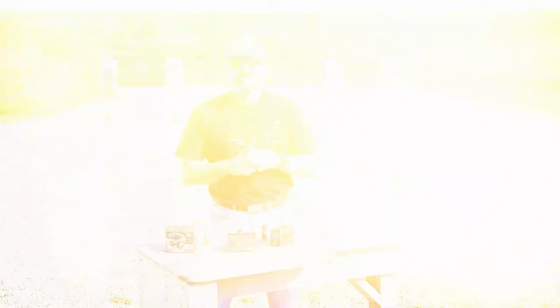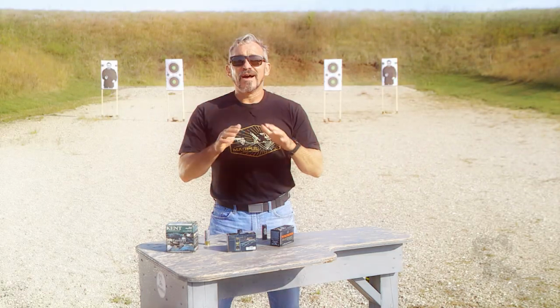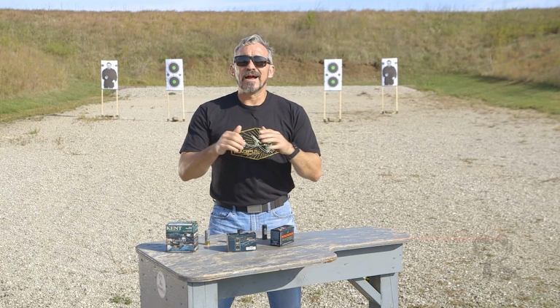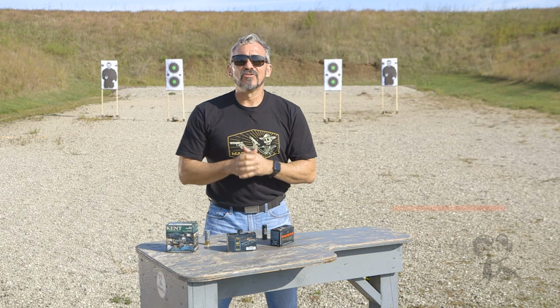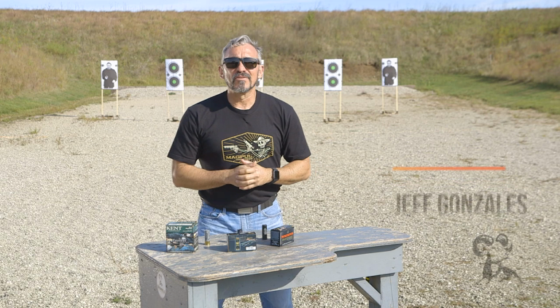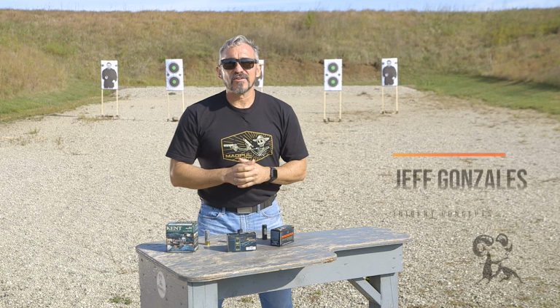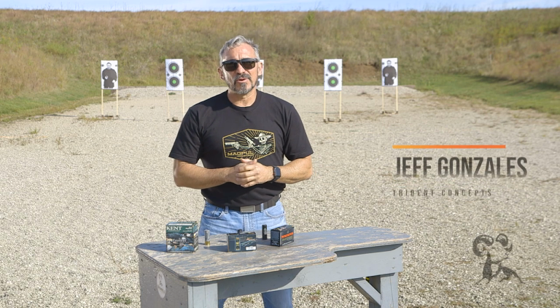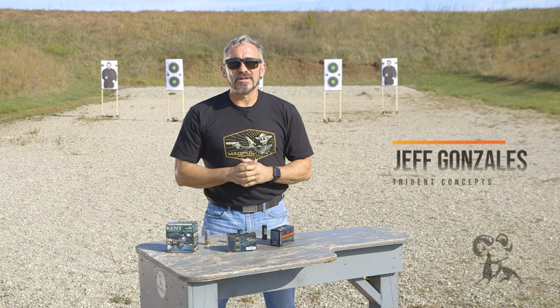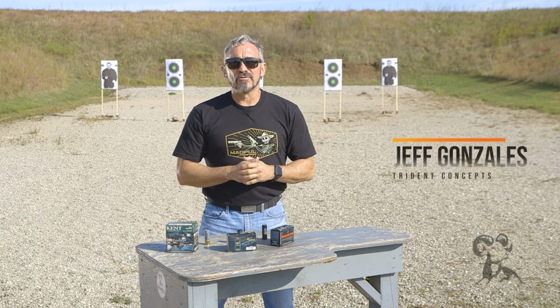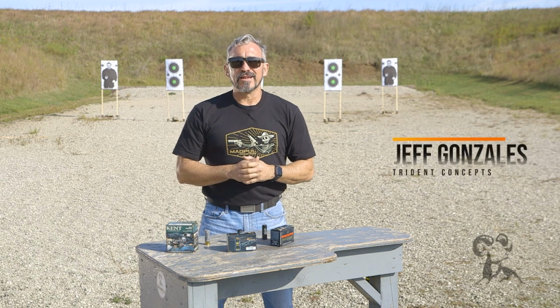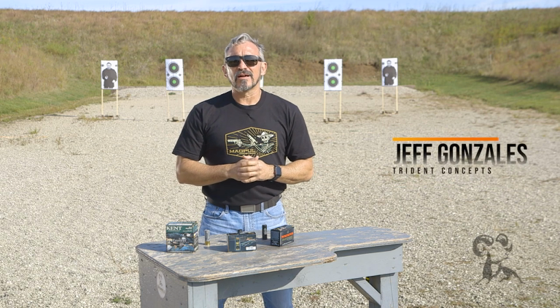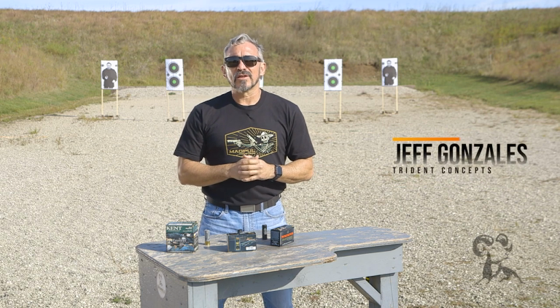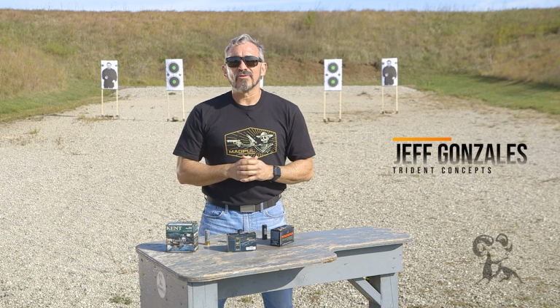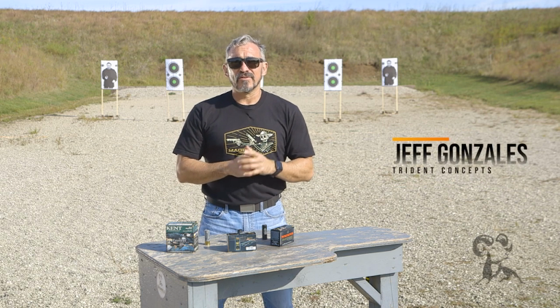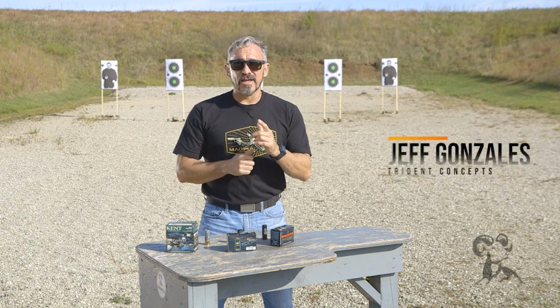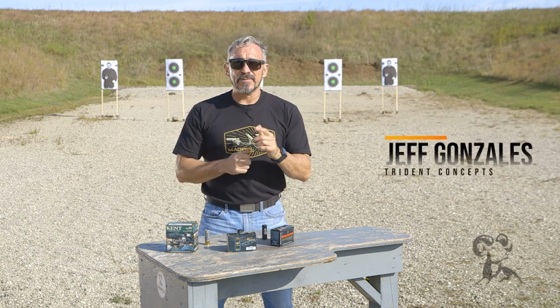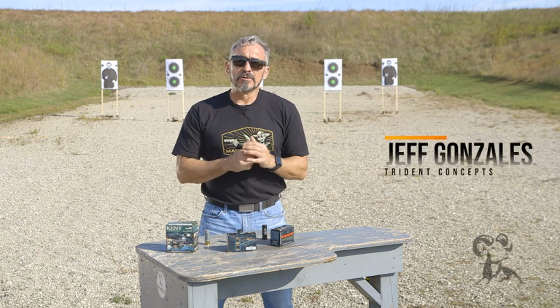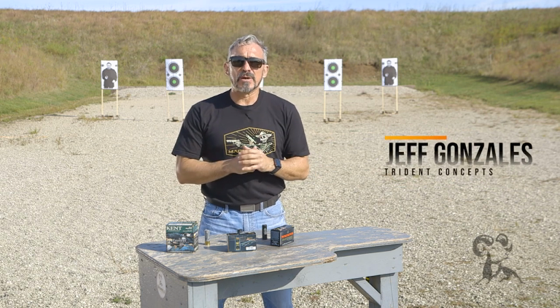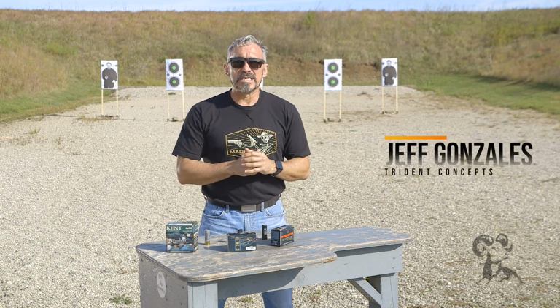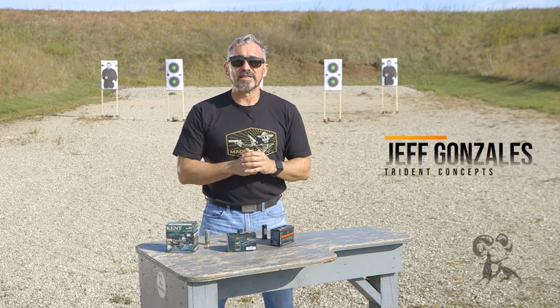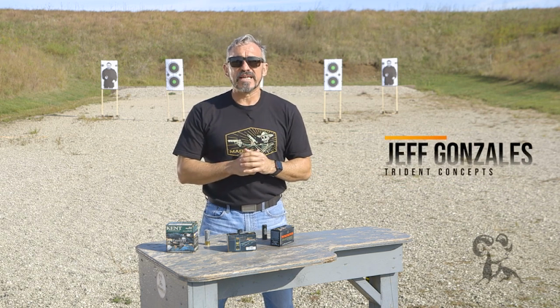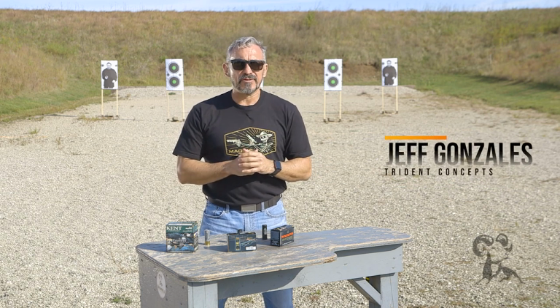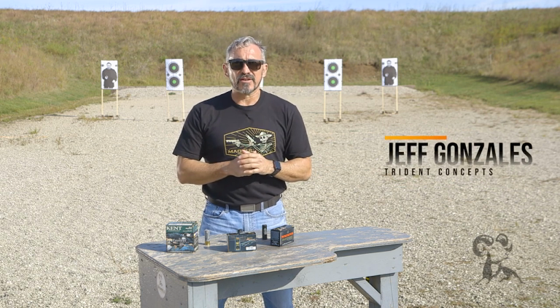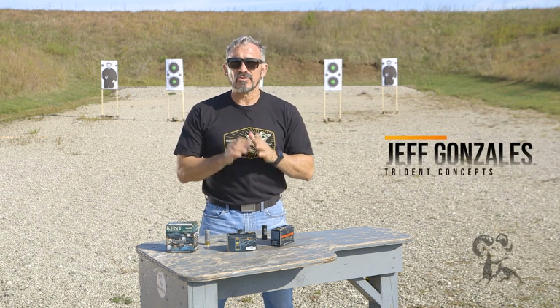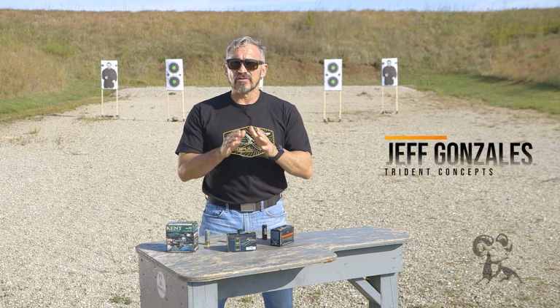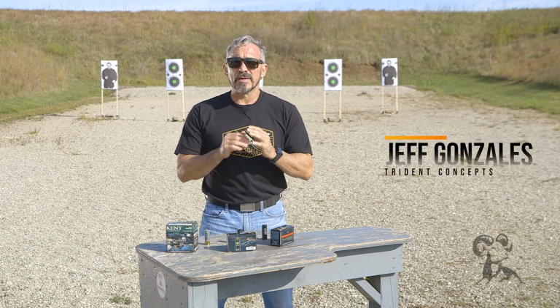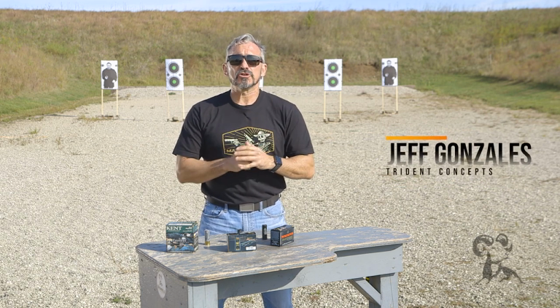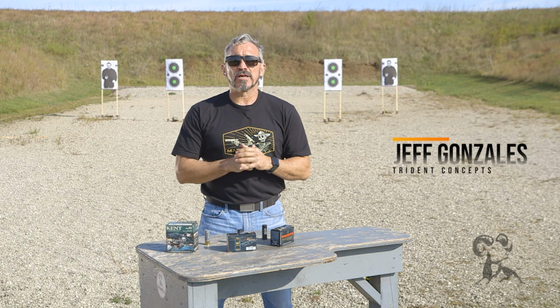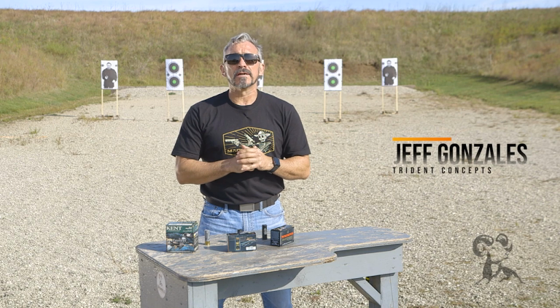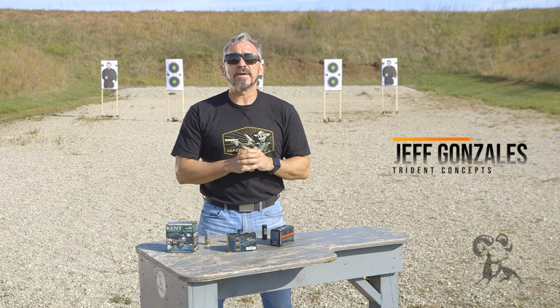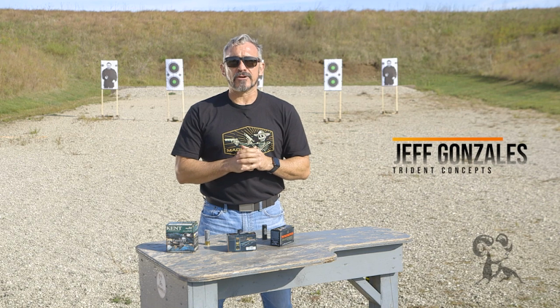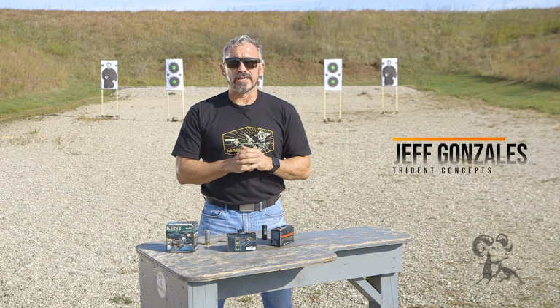Hi, I'm Jeff Gonzalez, President of Trident Concepts, and today I'm here with Brownell's Daily Defense to talk to you about shotgun patterning.